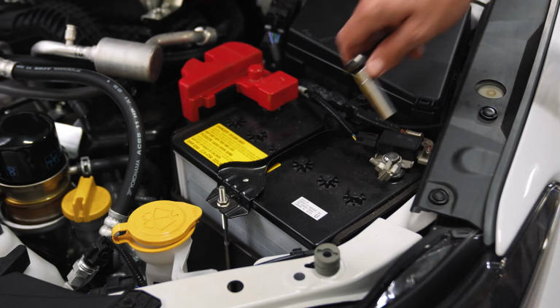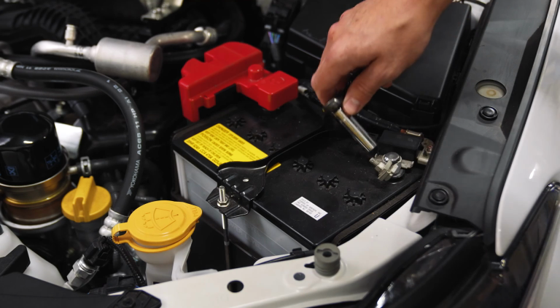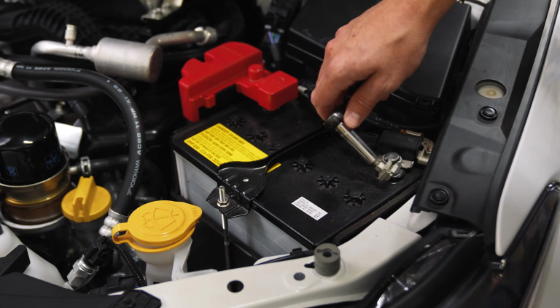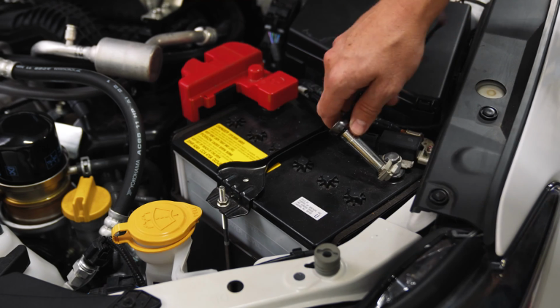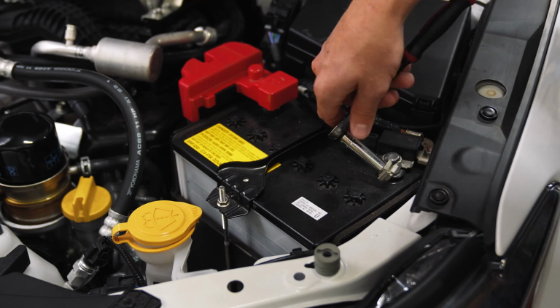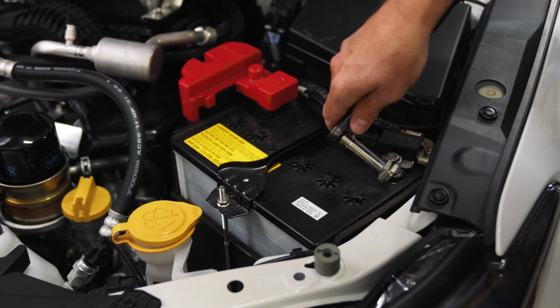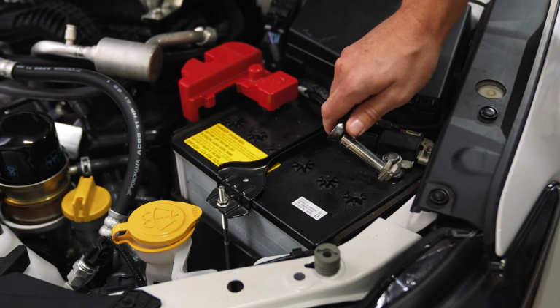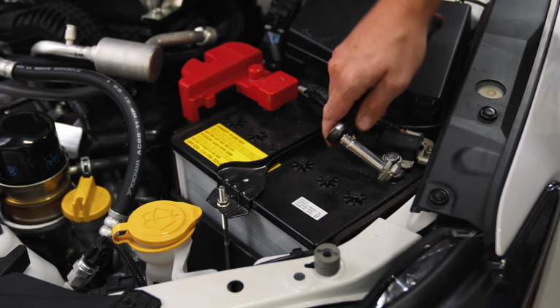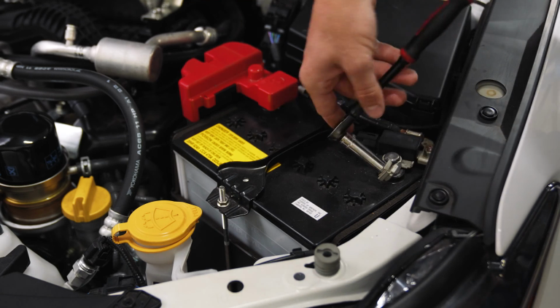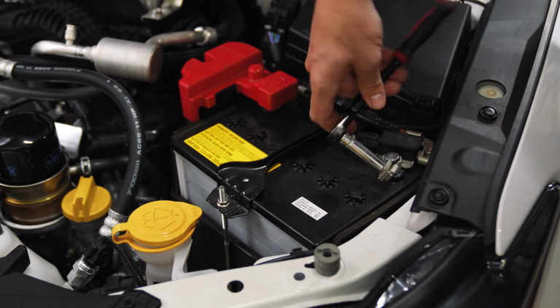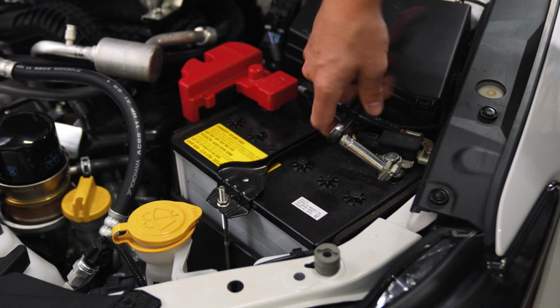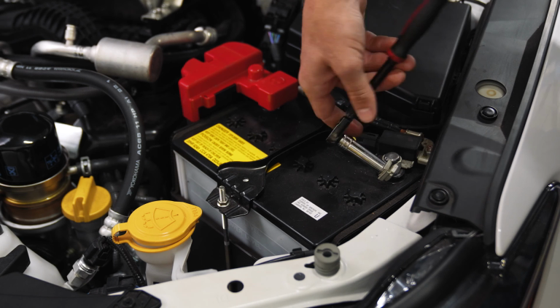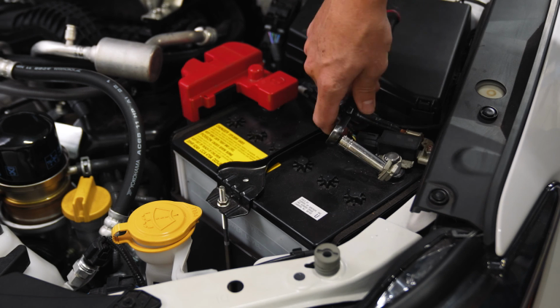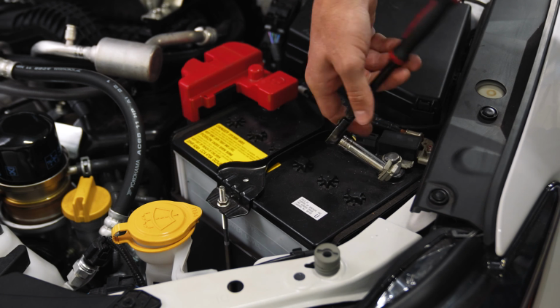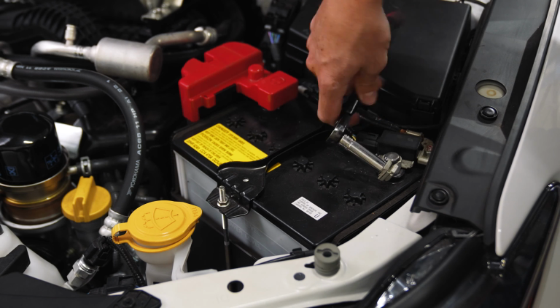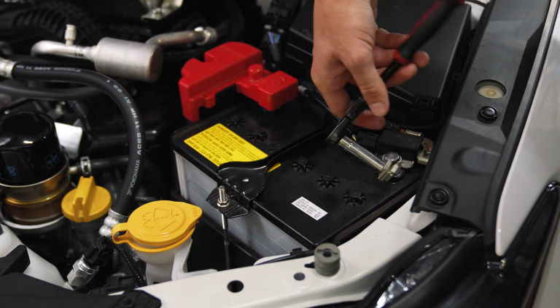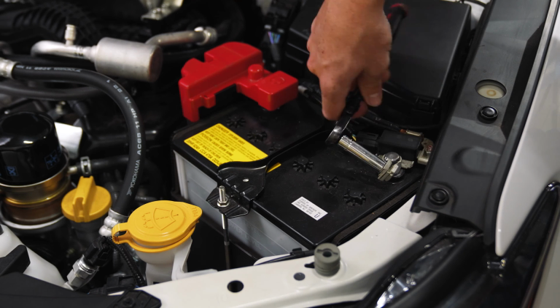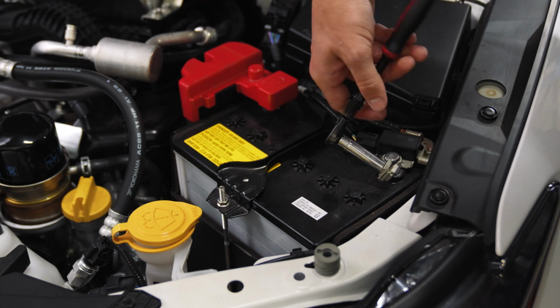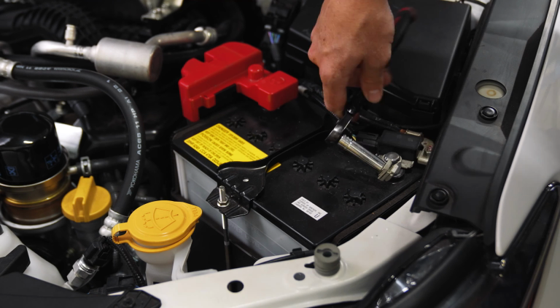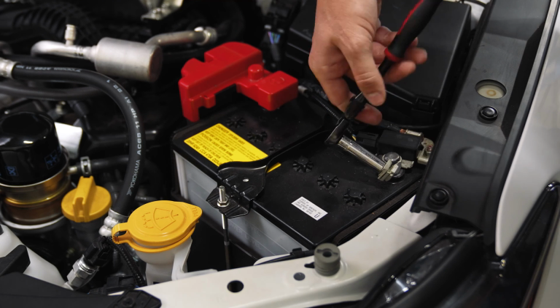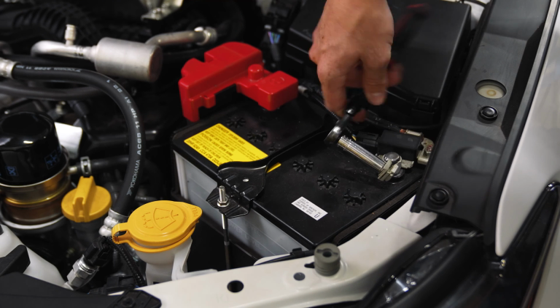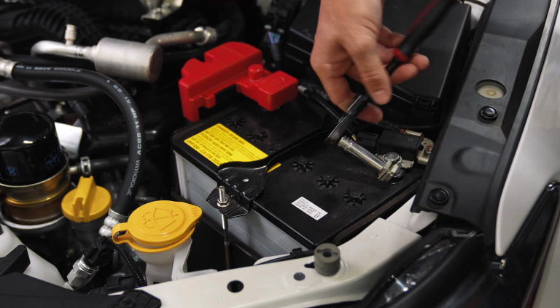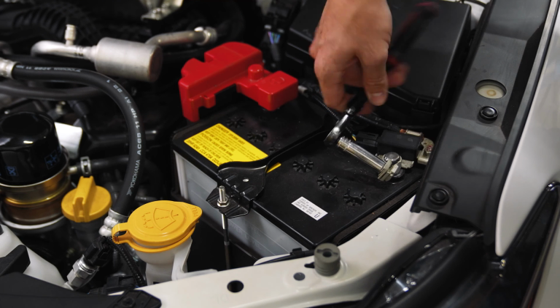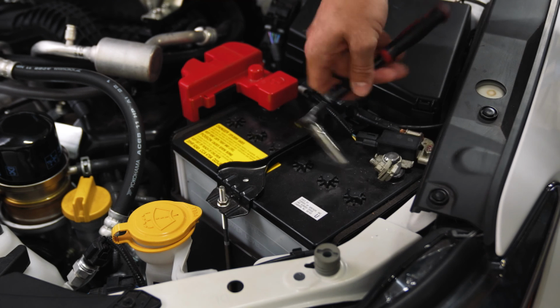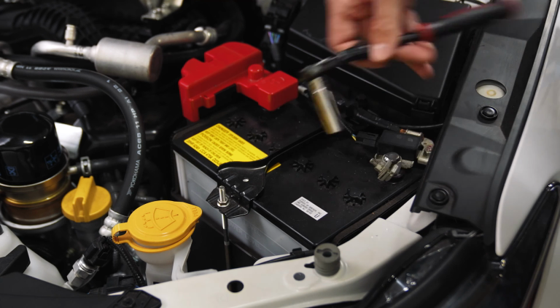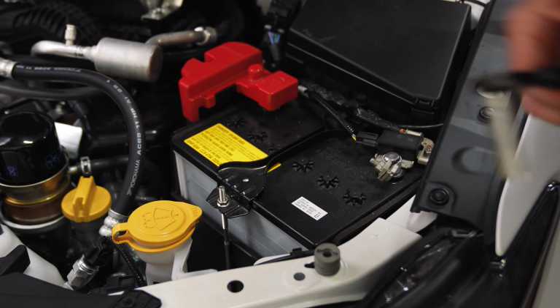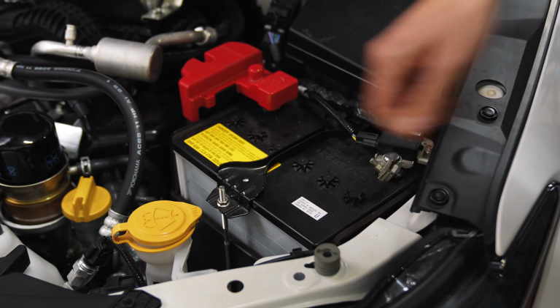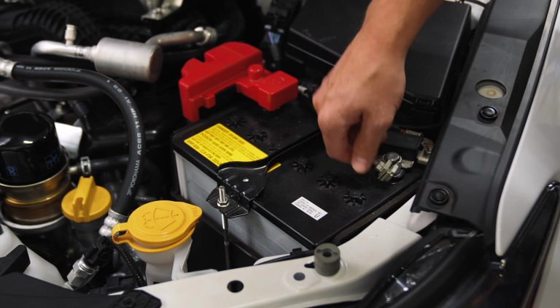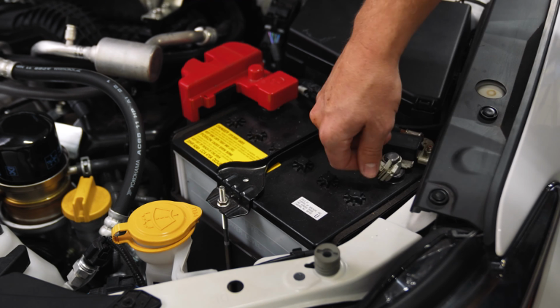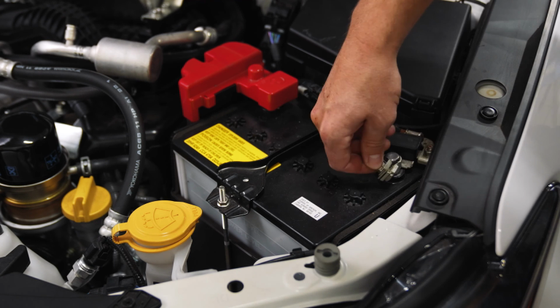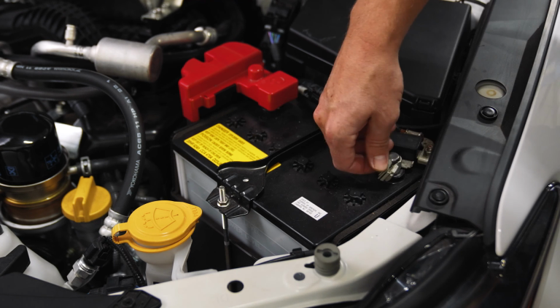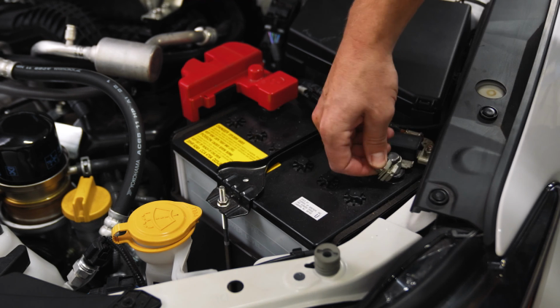Start by disconnecting the negative terminal on your battery. Since this project does involve some electrical work, this step is especially important.